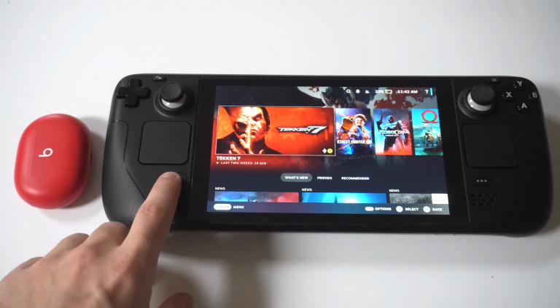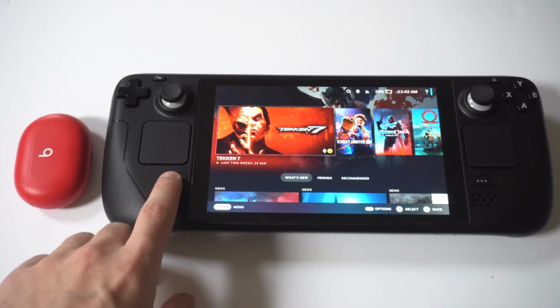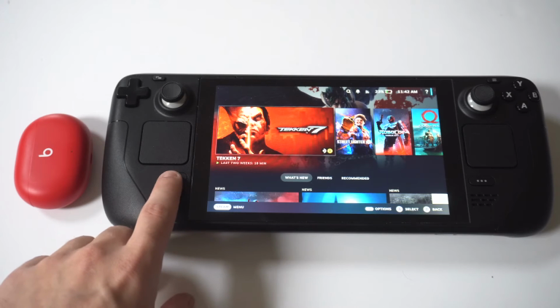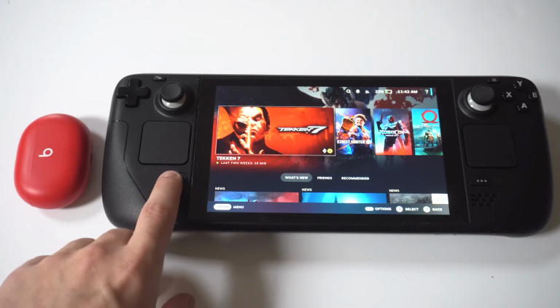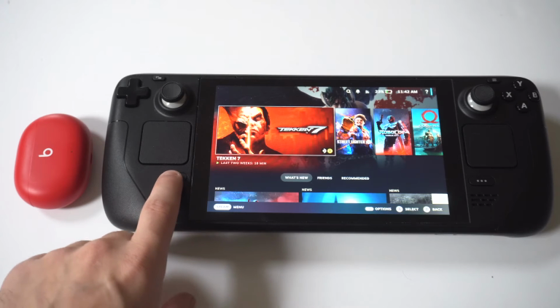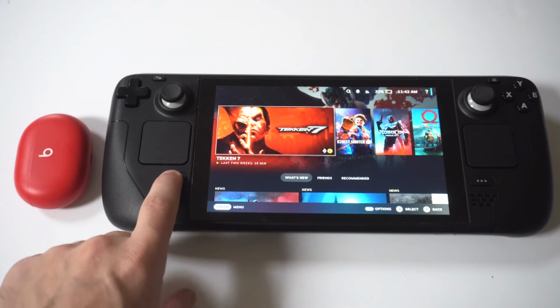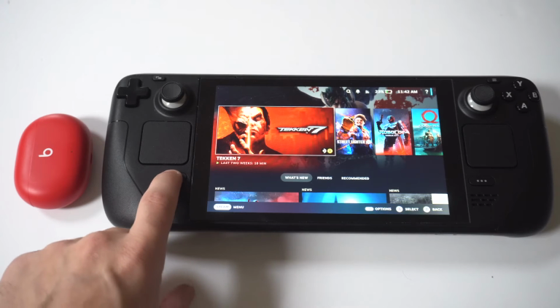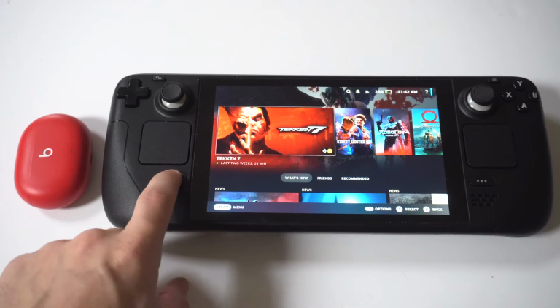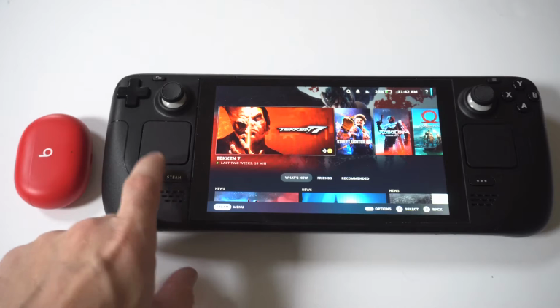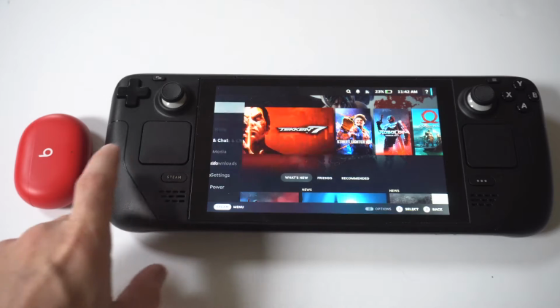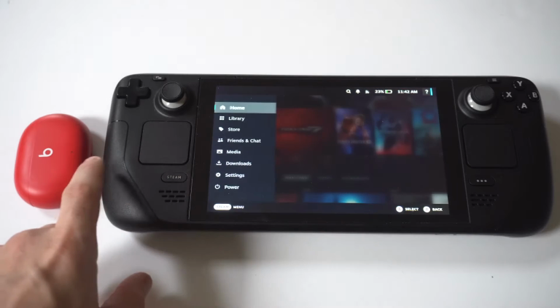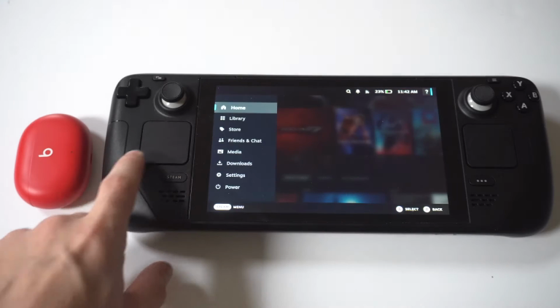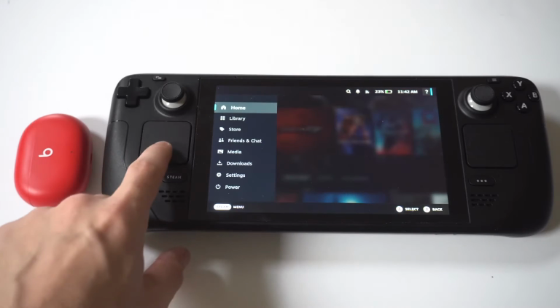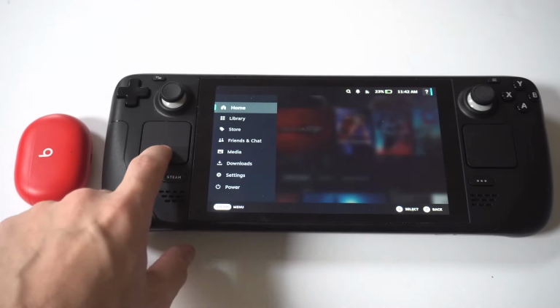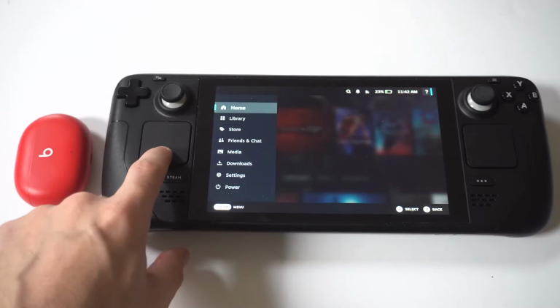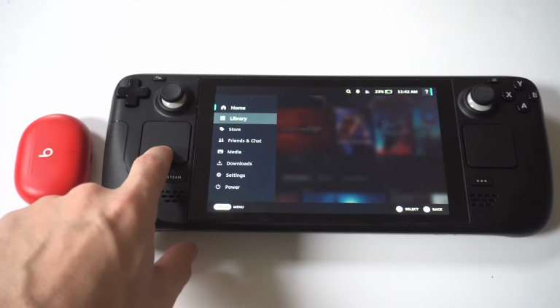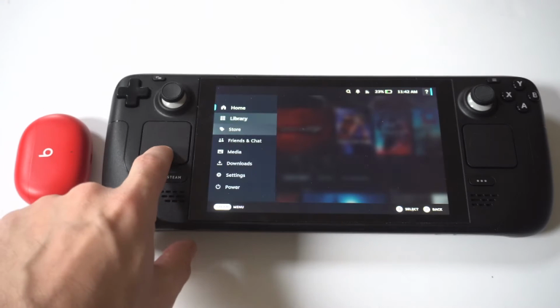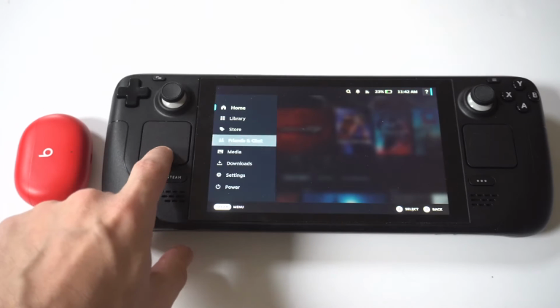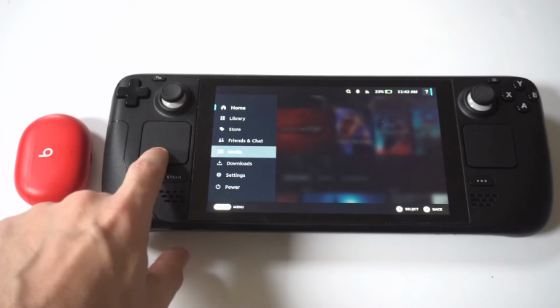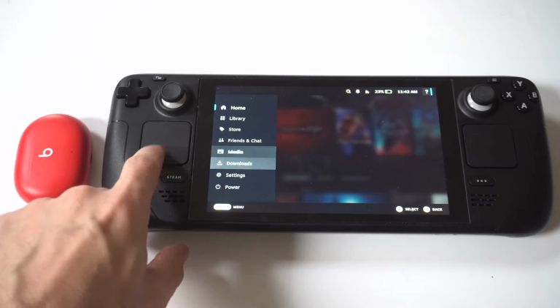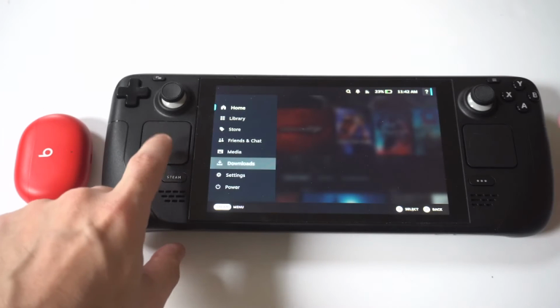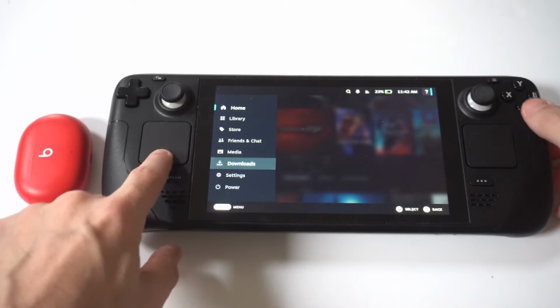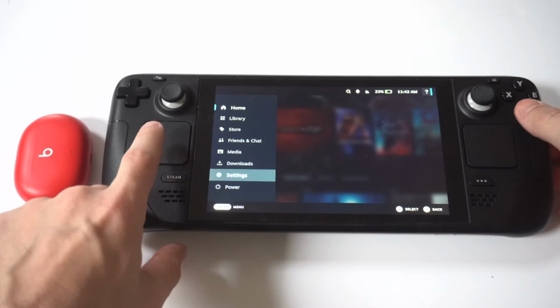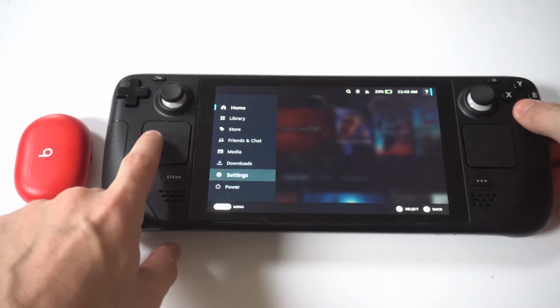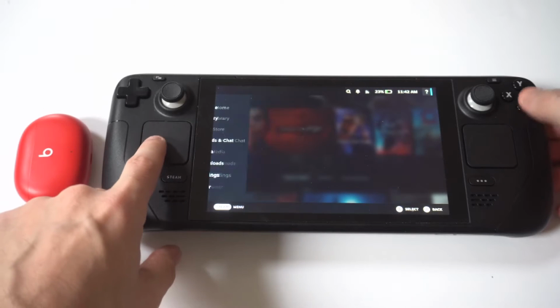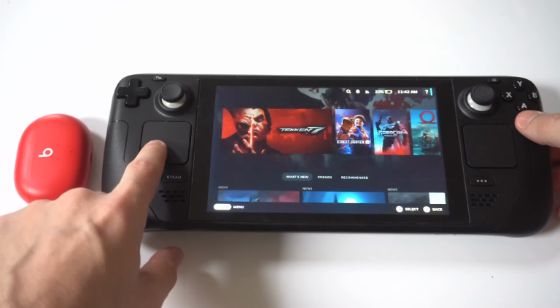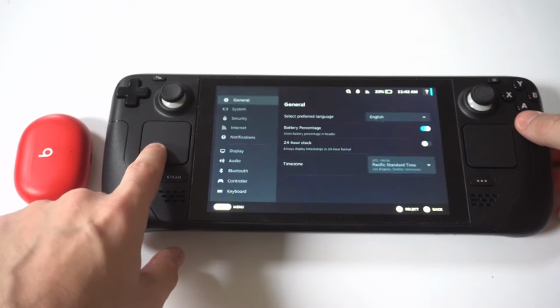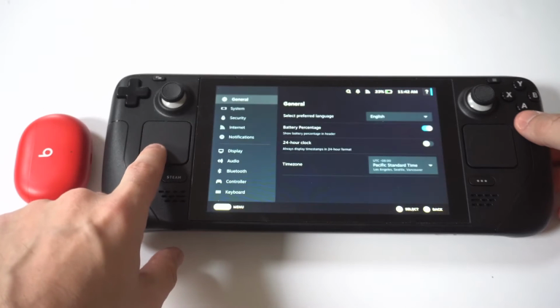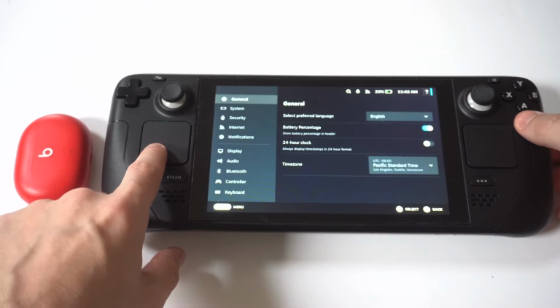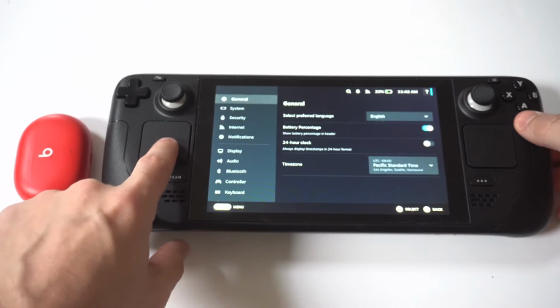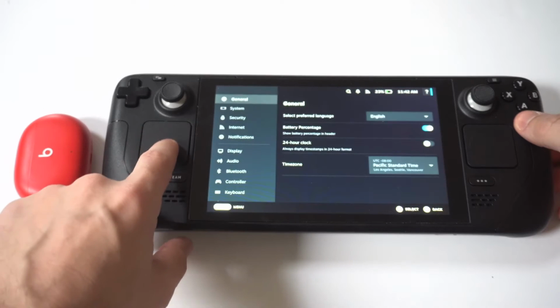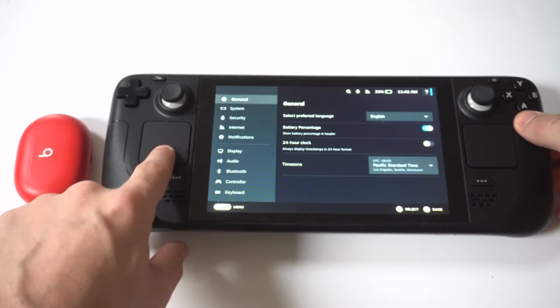To make this happen, you're just going to want to click on the Steam button, hit Settings, and then scroll down to Bluetooth.